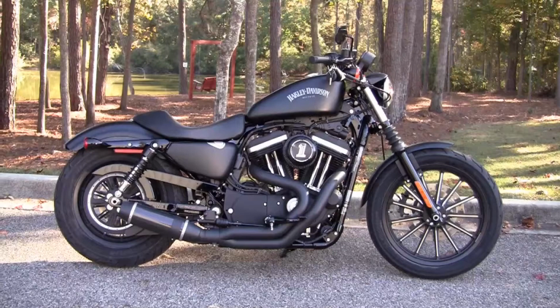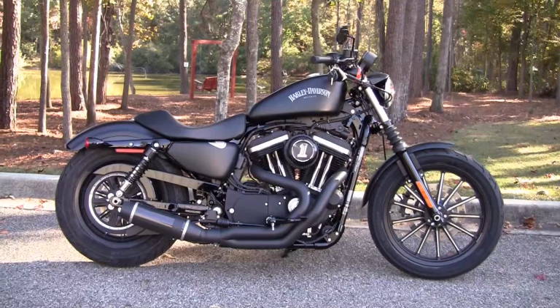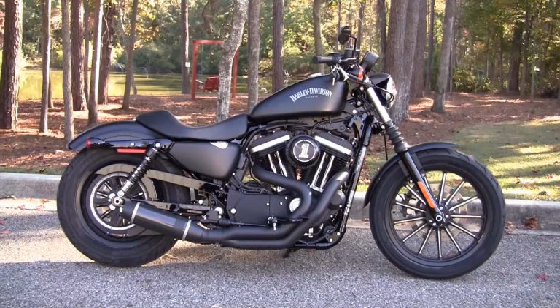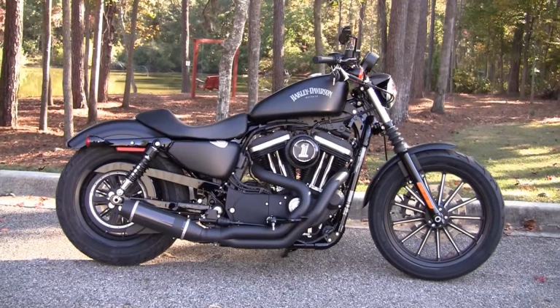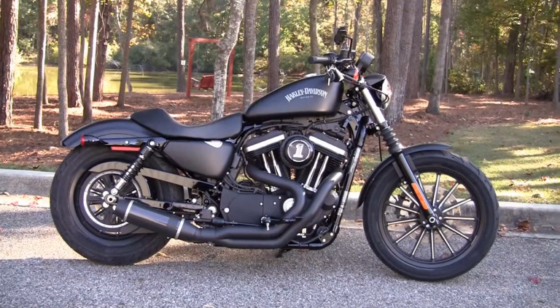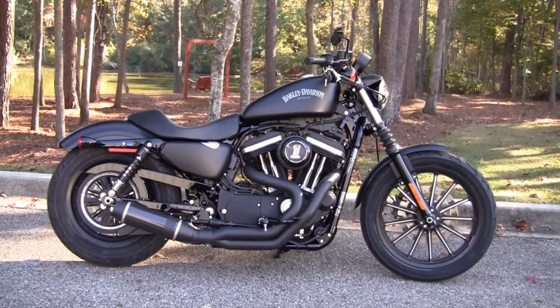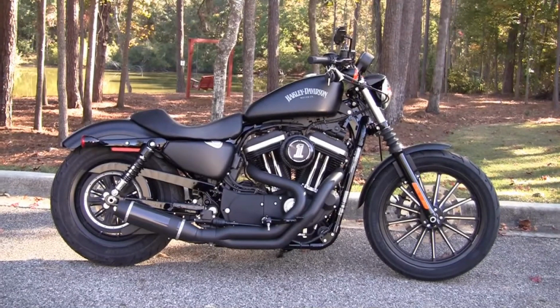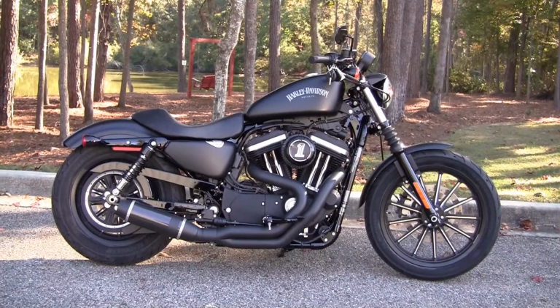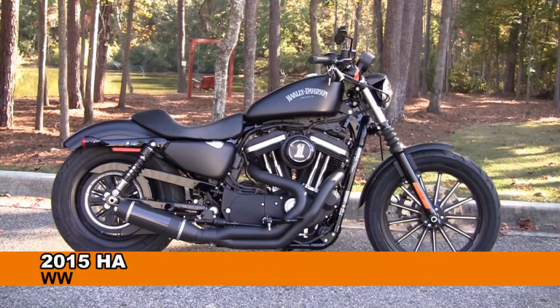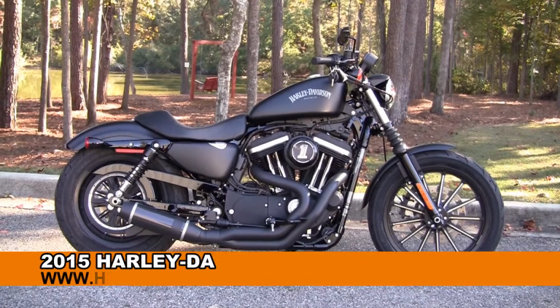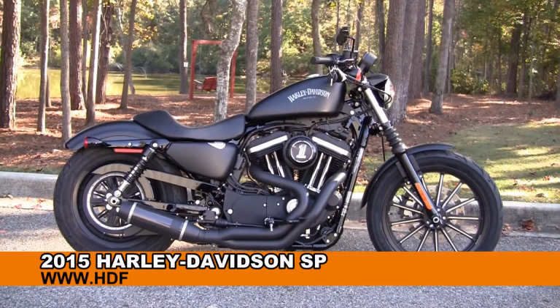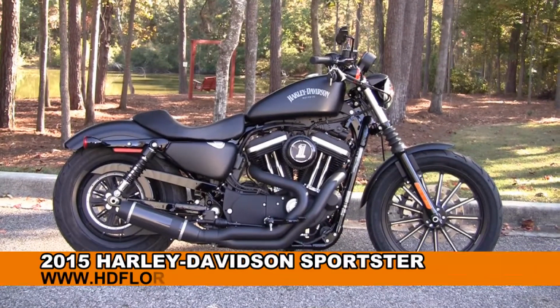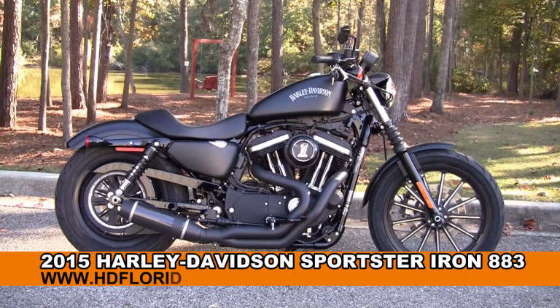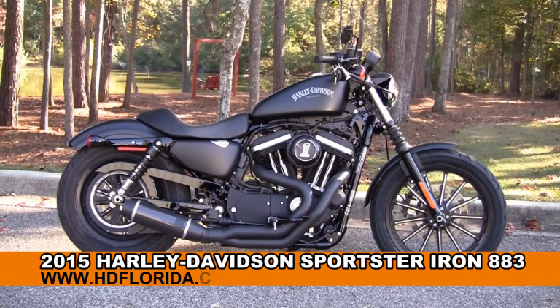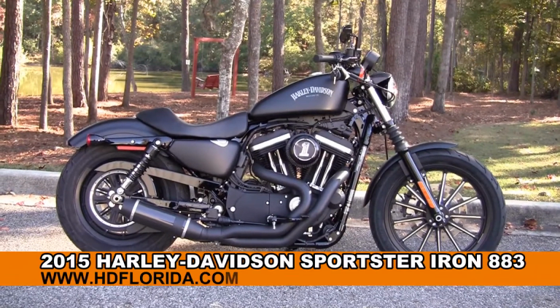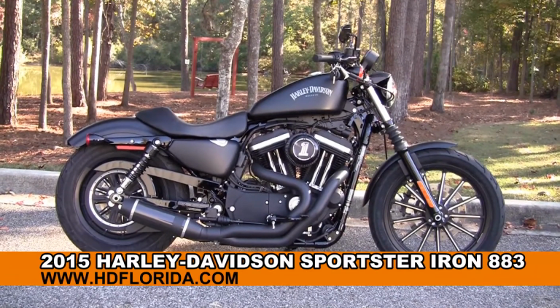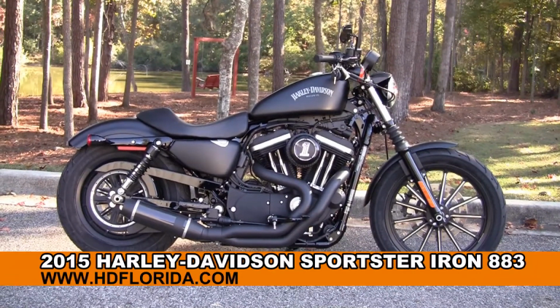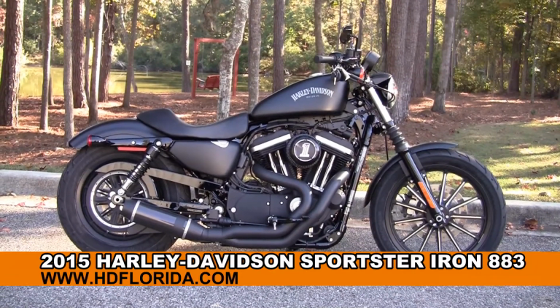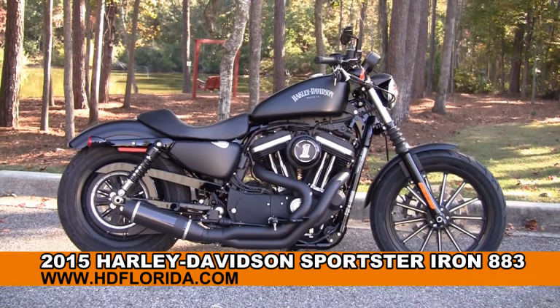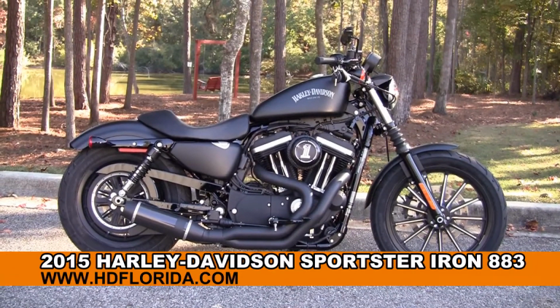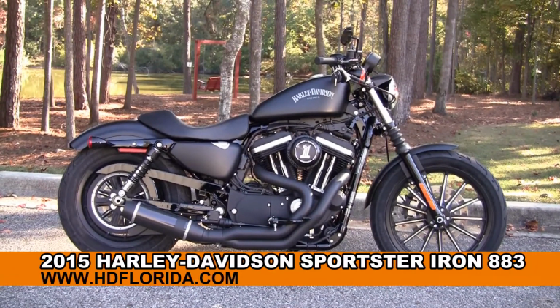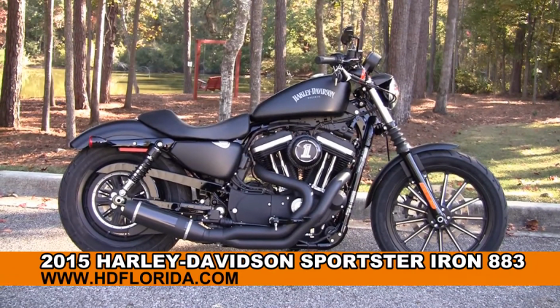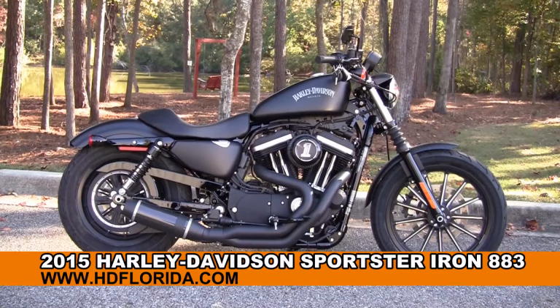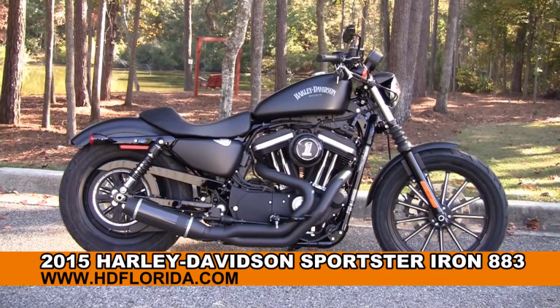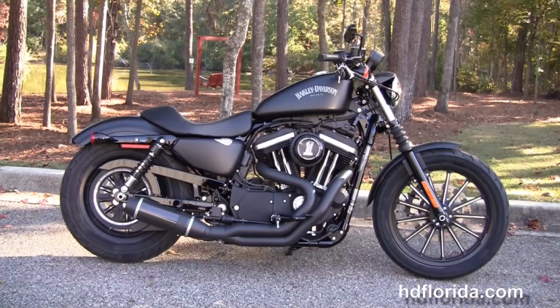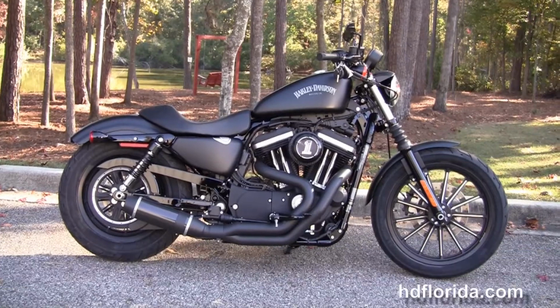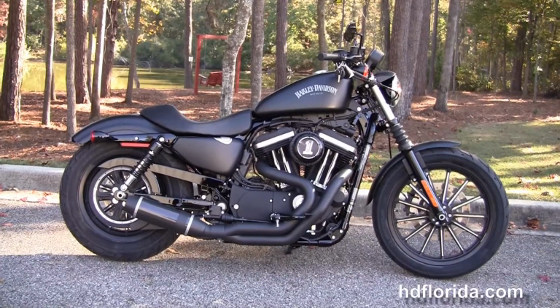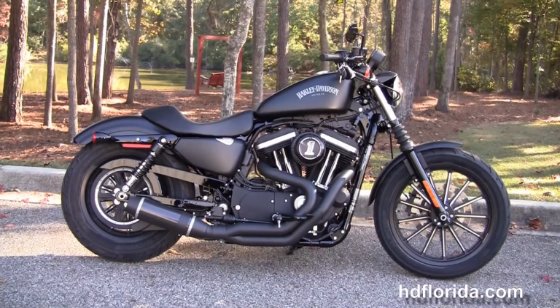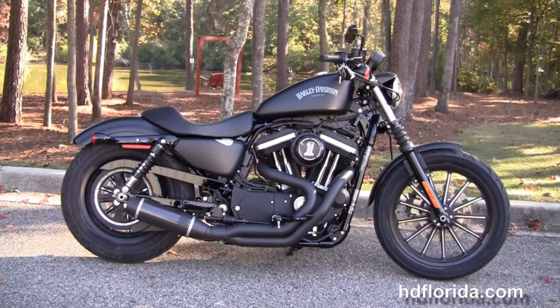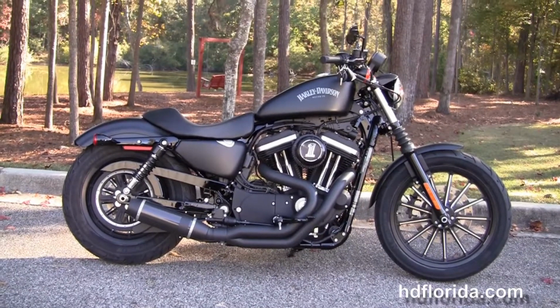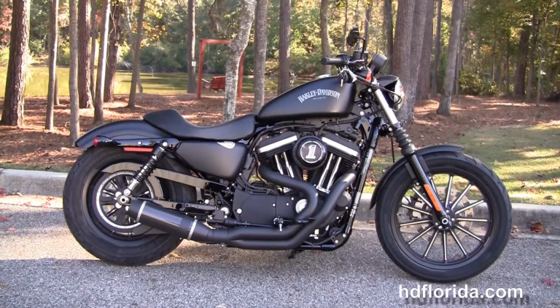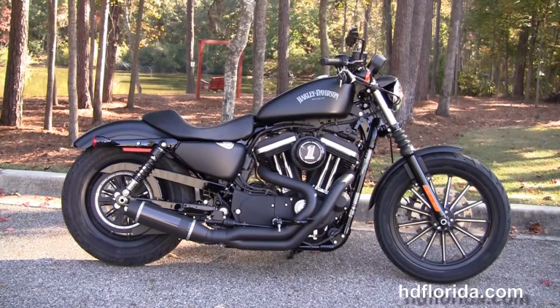Welcome everyone to the world famous Tallahassee Harley-Davidson. Today I have for you this tremendous brand new 2015 Sportster Iron 883.